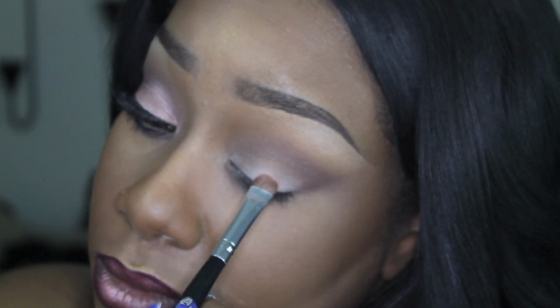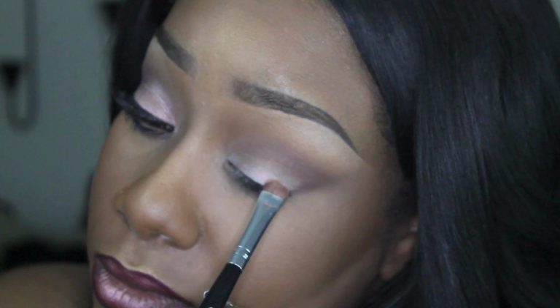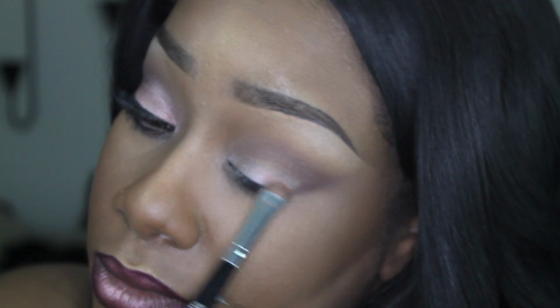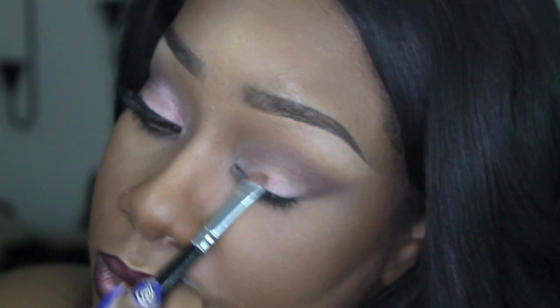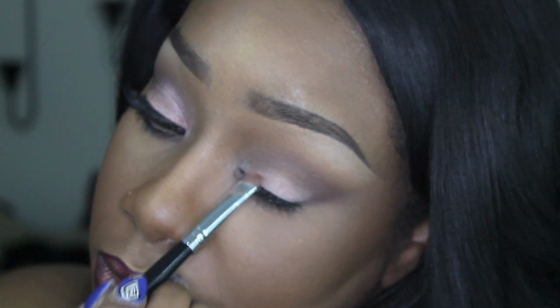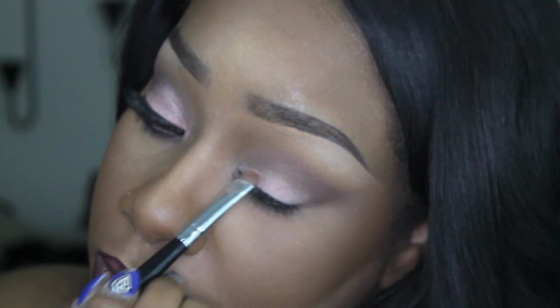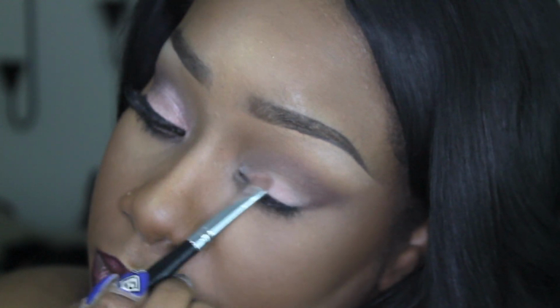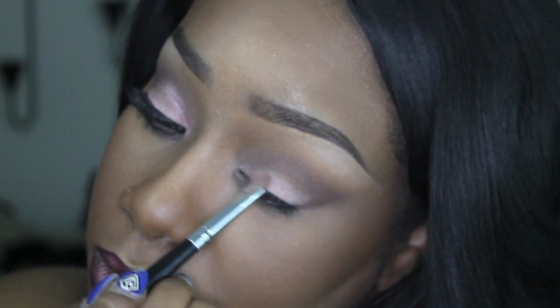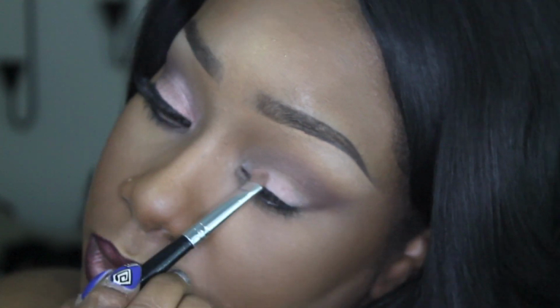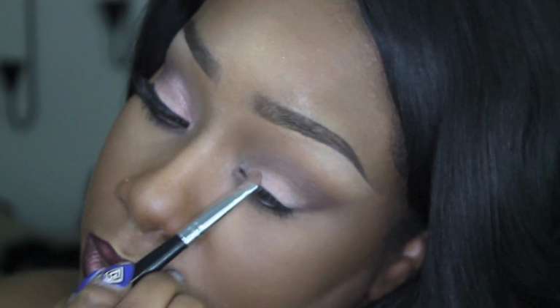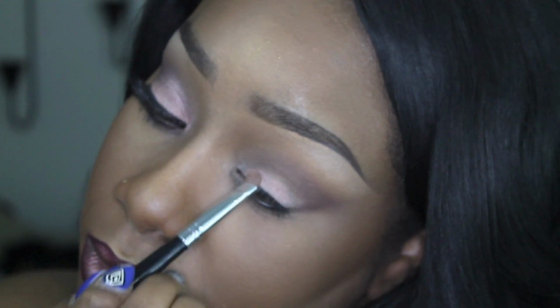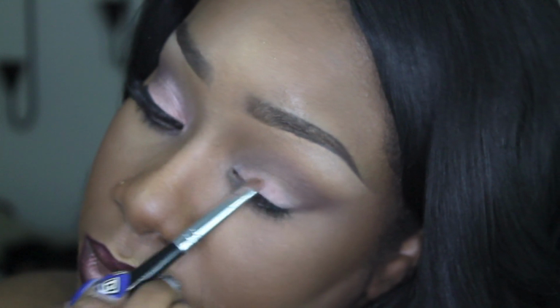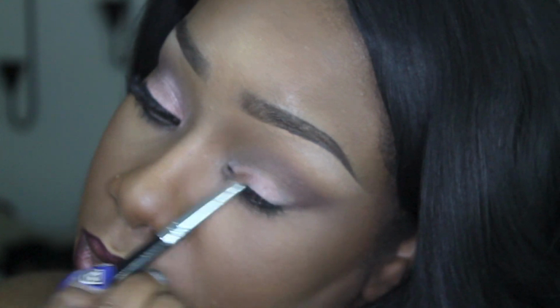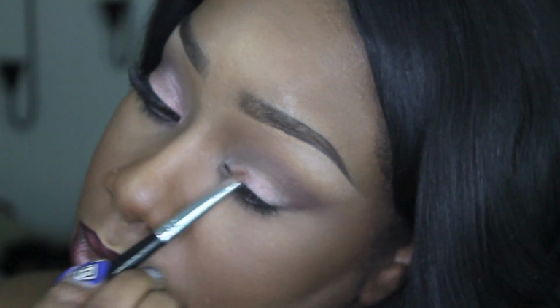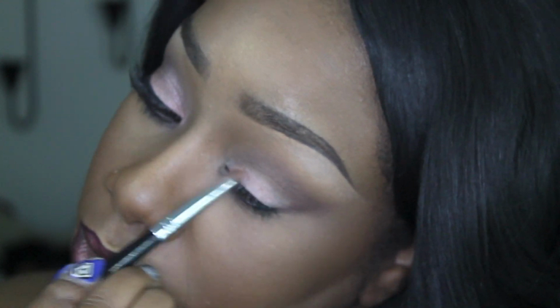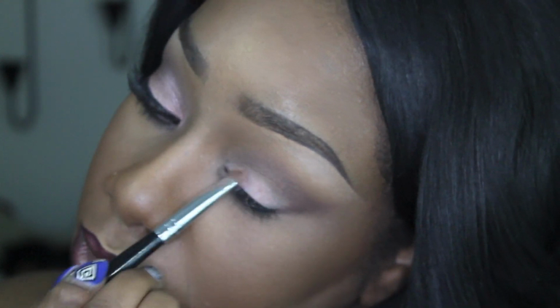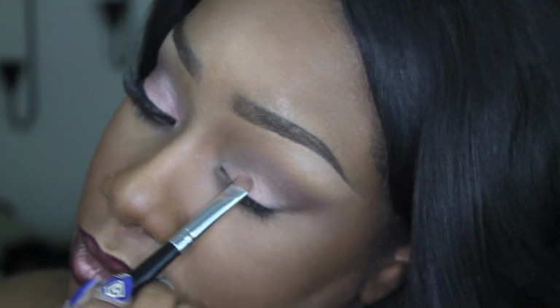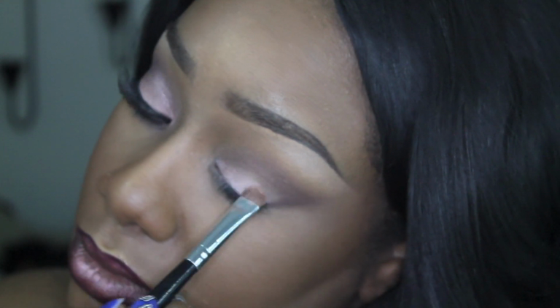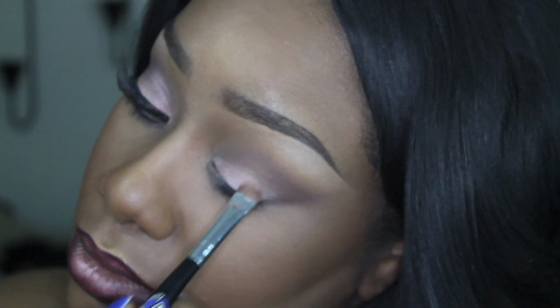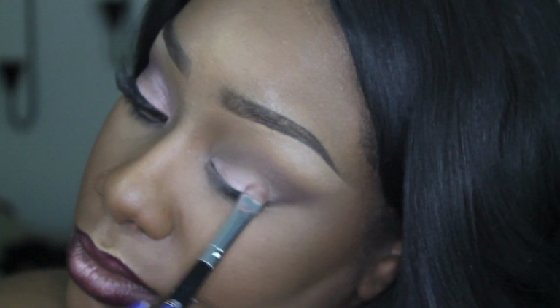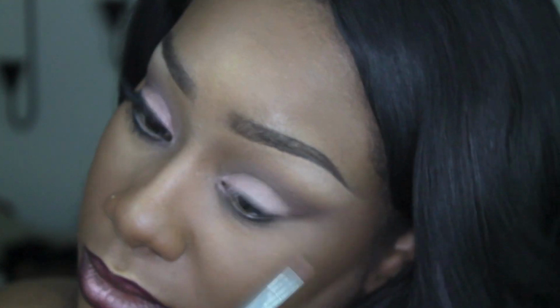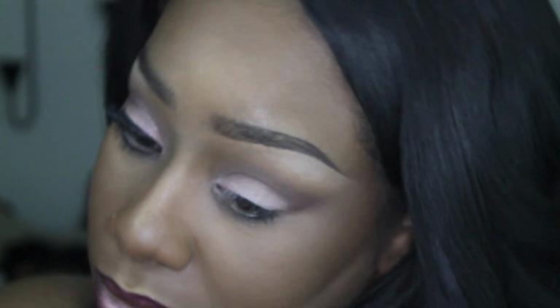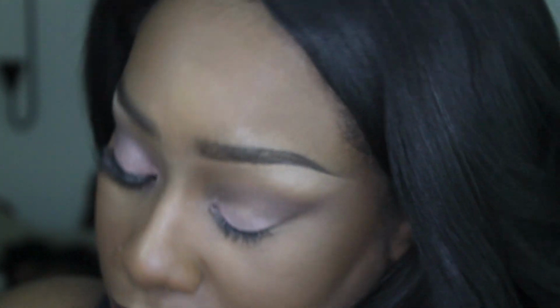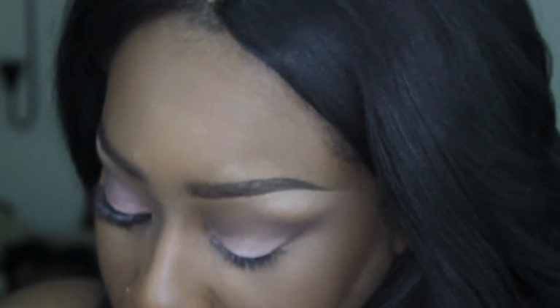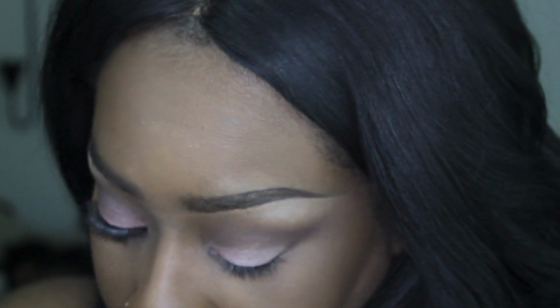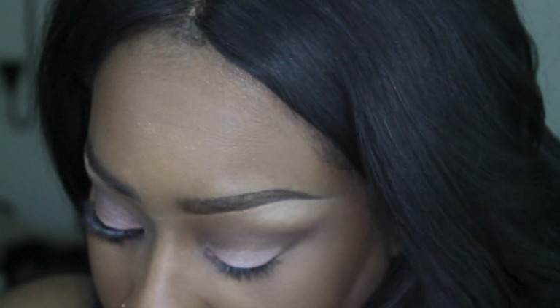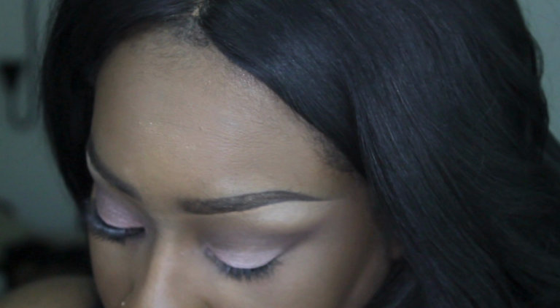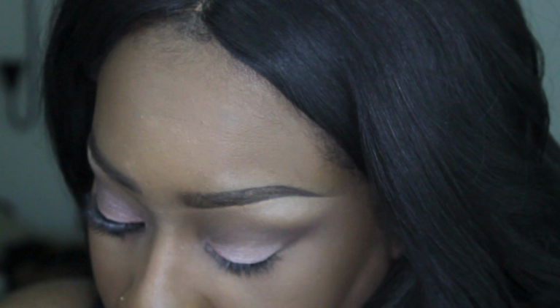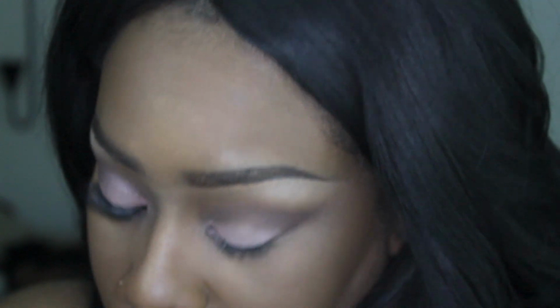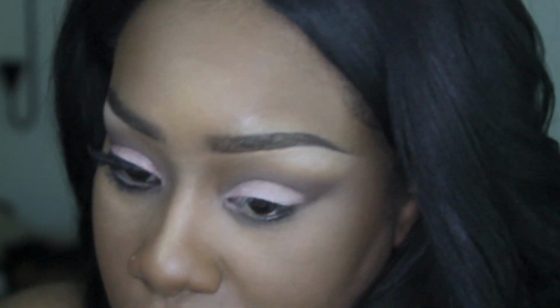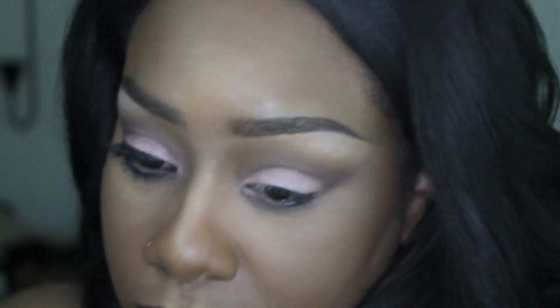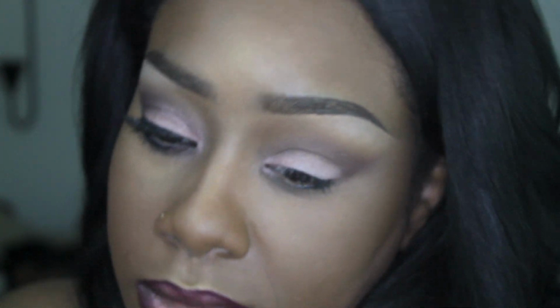Next I grabbed that shimmery pink eyeshadow from the same palette and packed it all over my mobile lid.